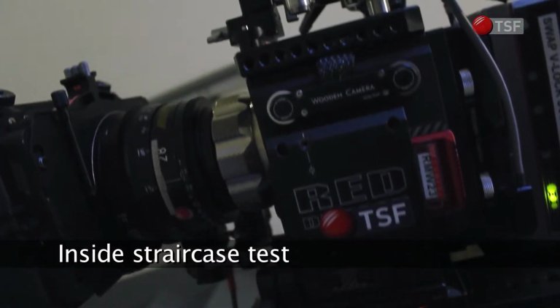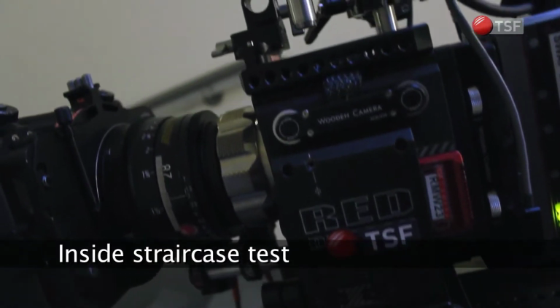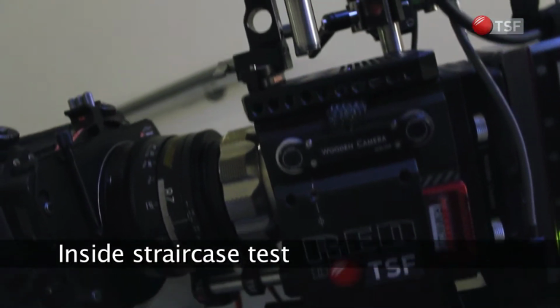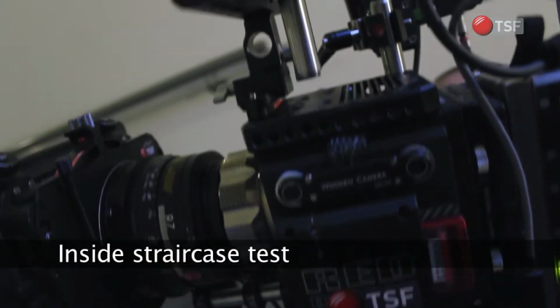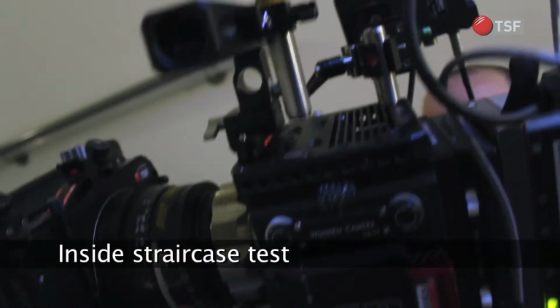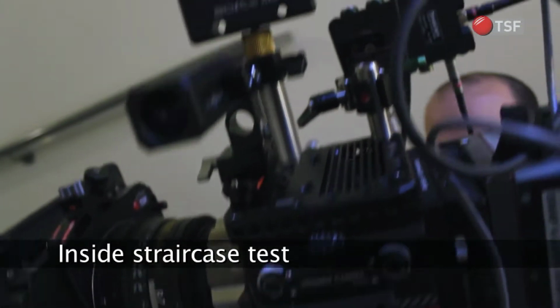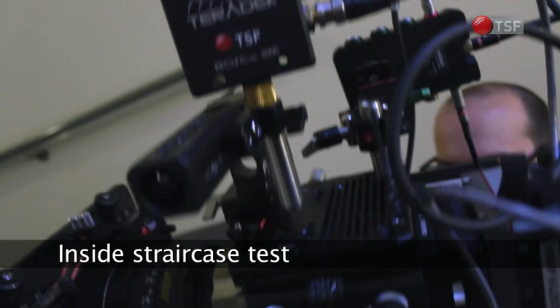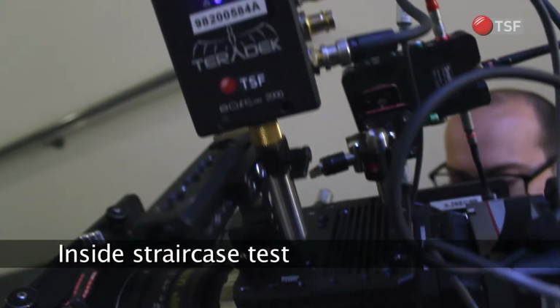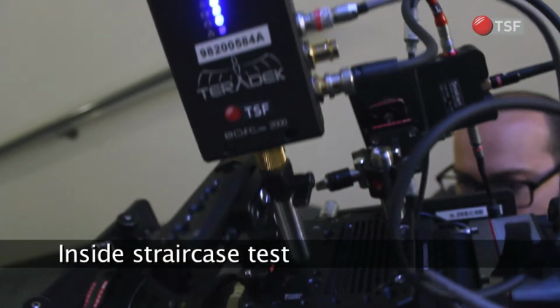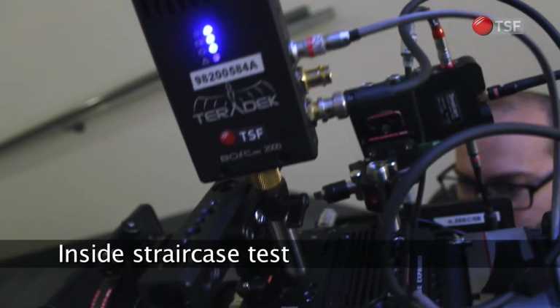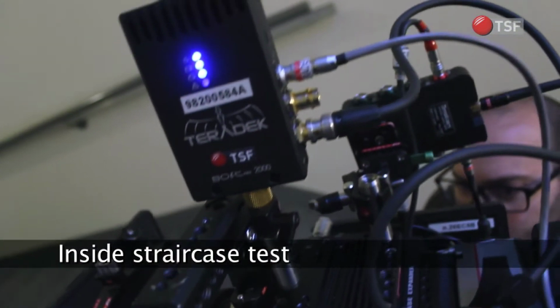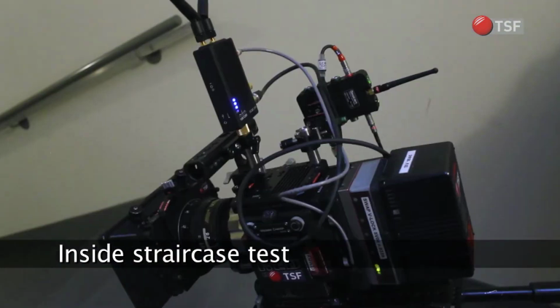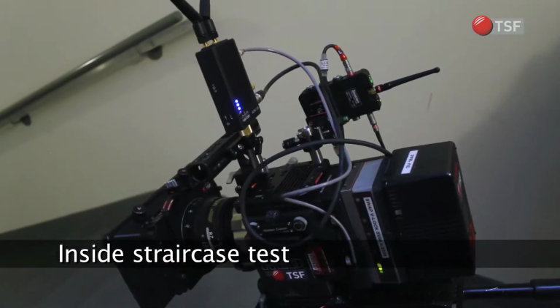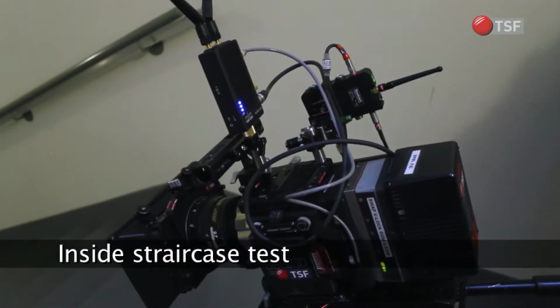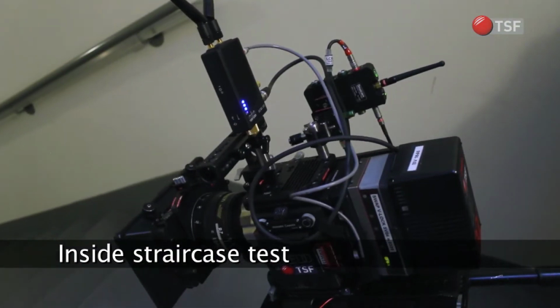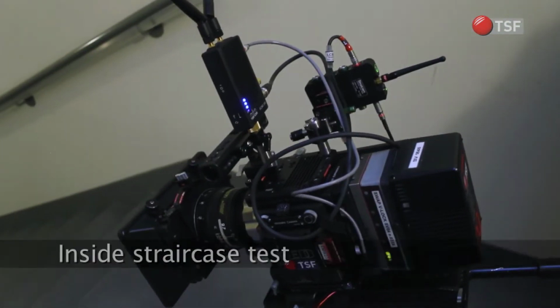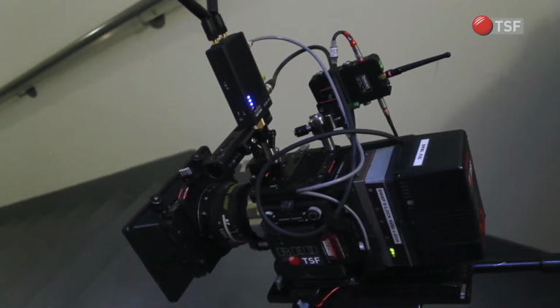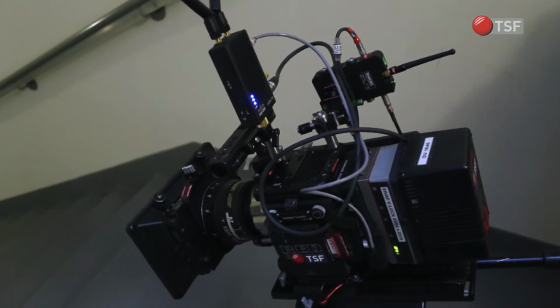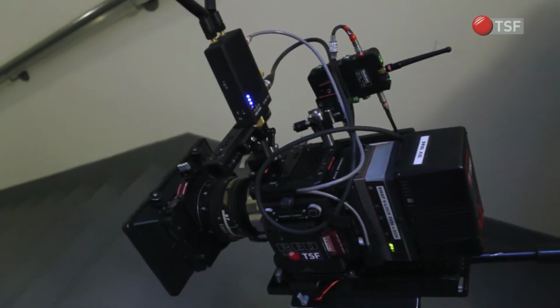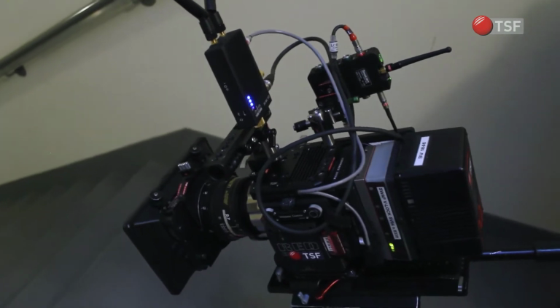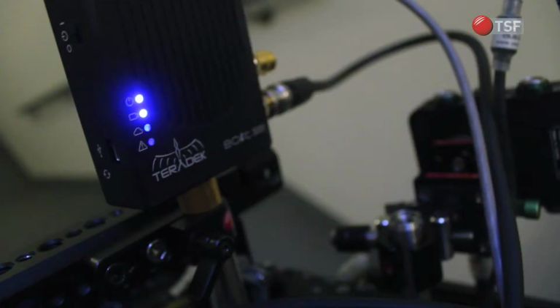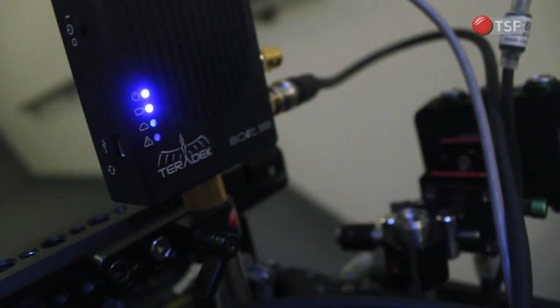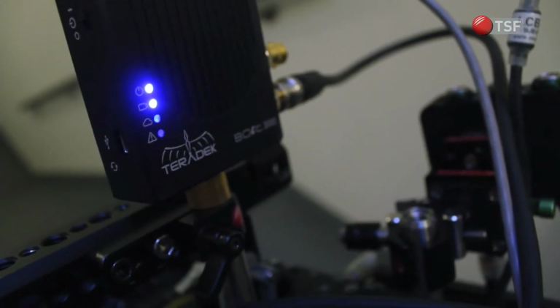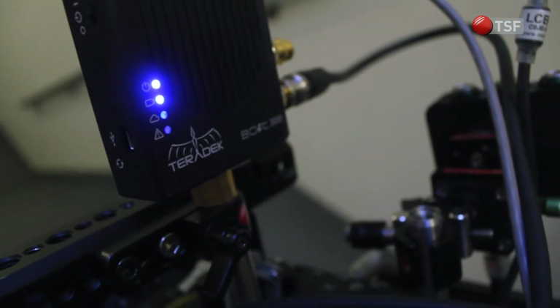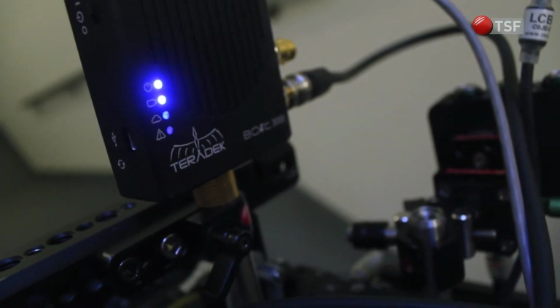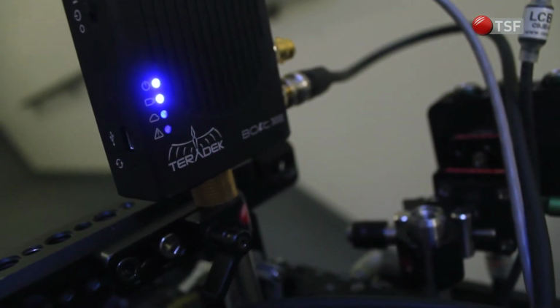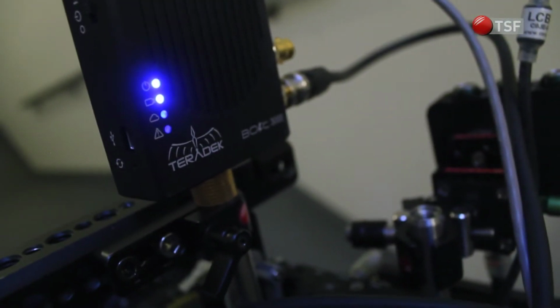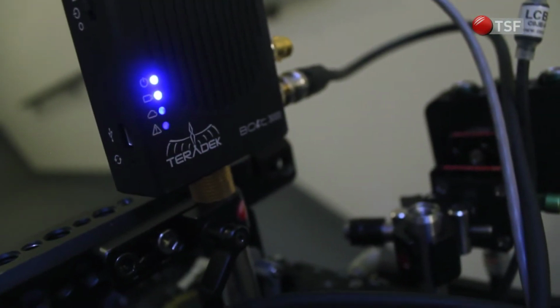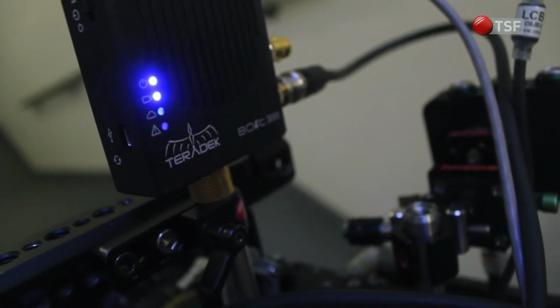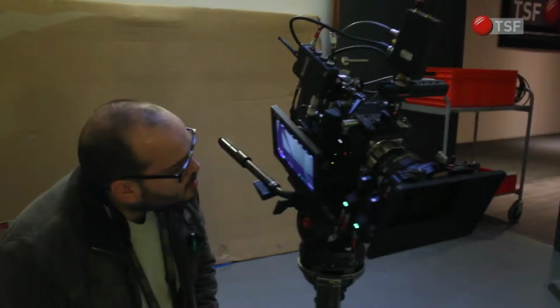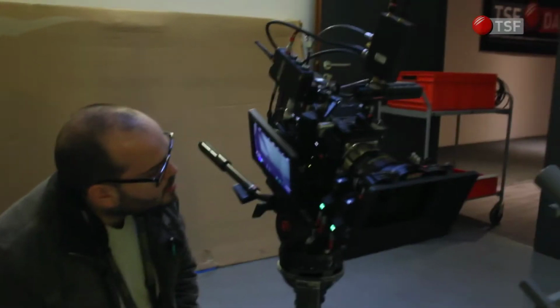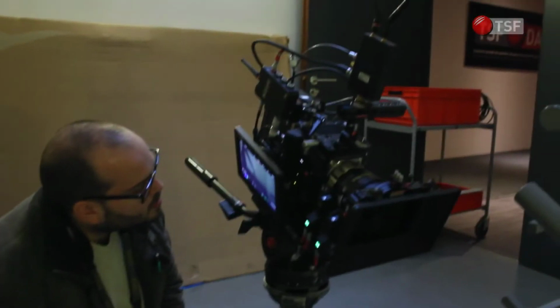A third test consists in observing behavior in a two-story concrete staircase, separating transmitter and receiver.